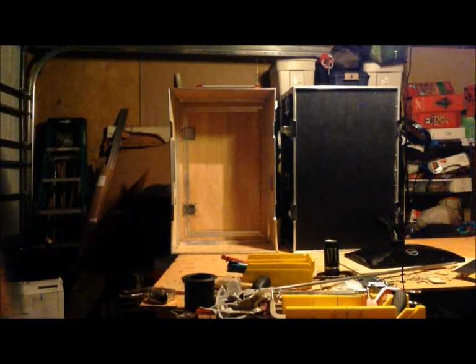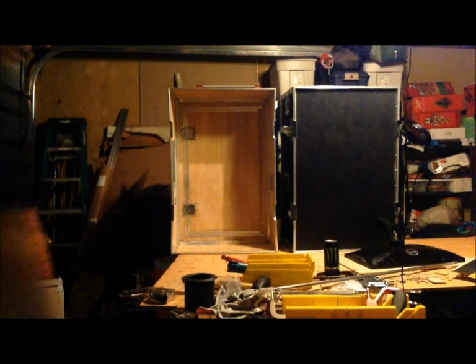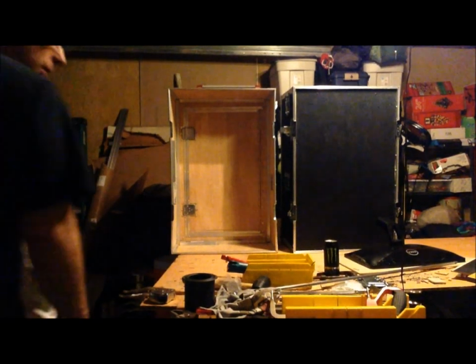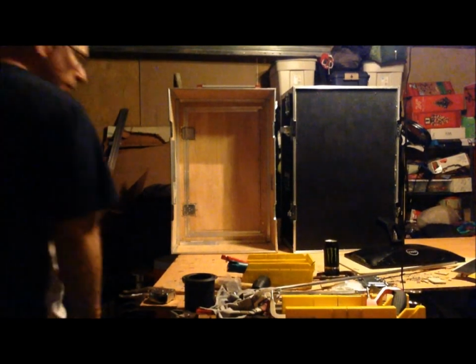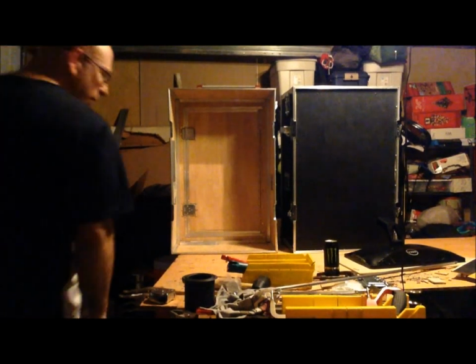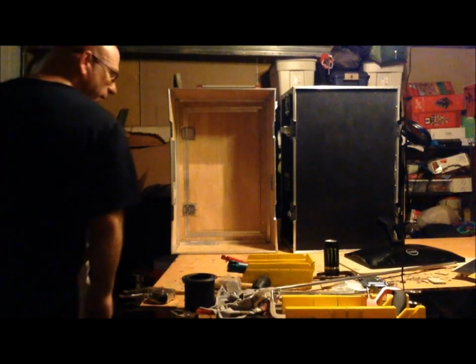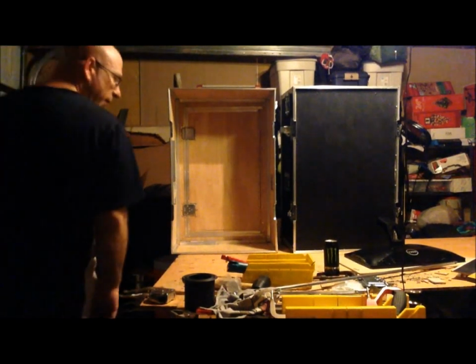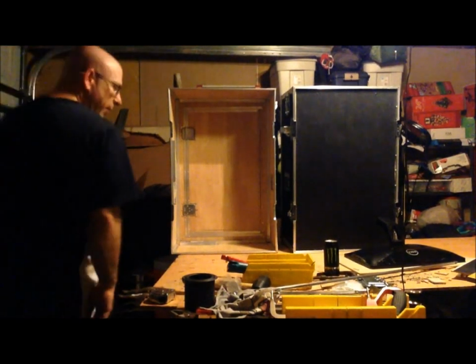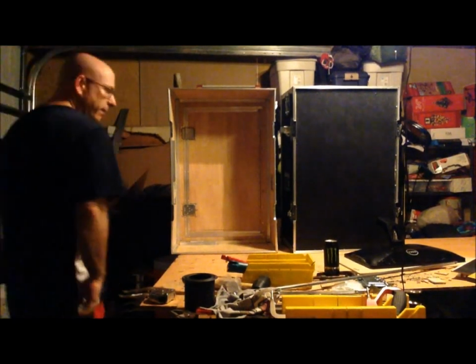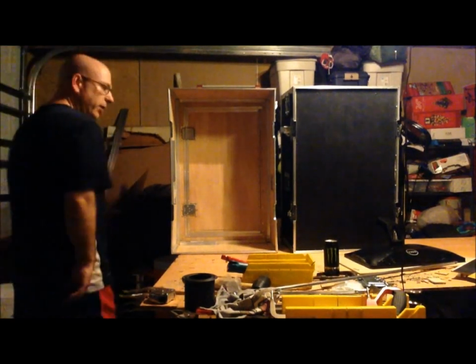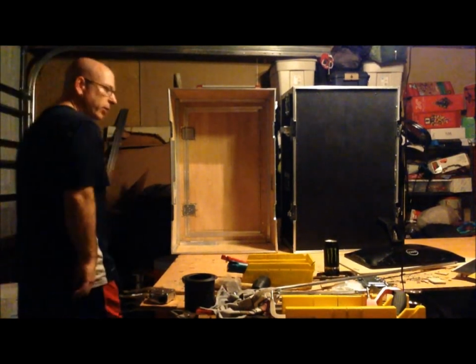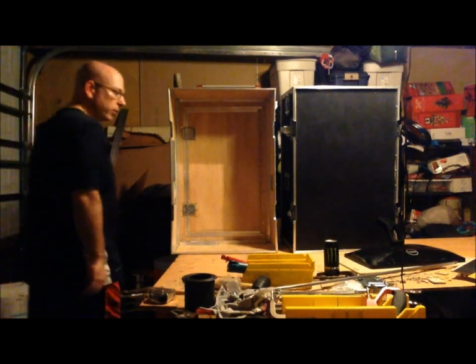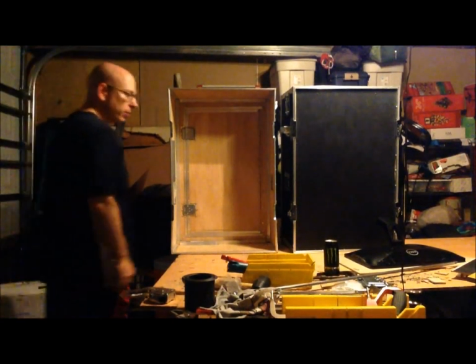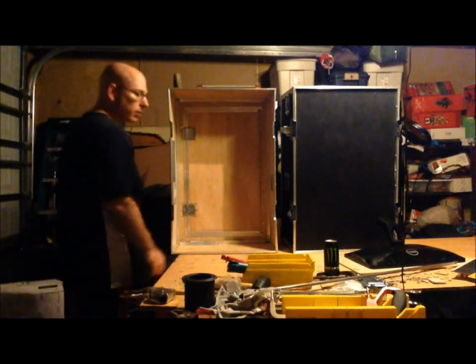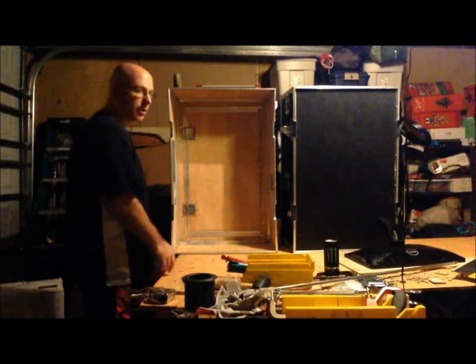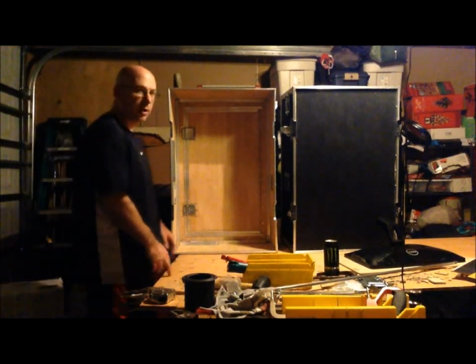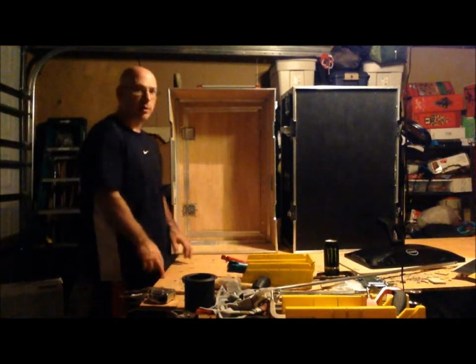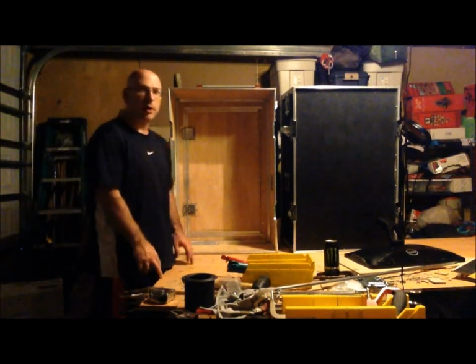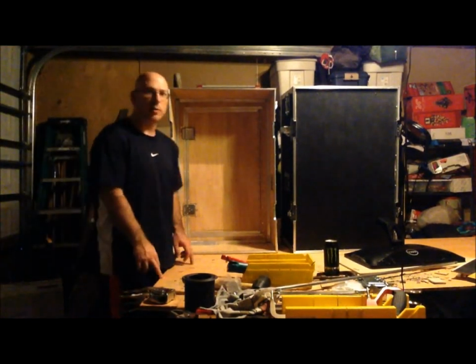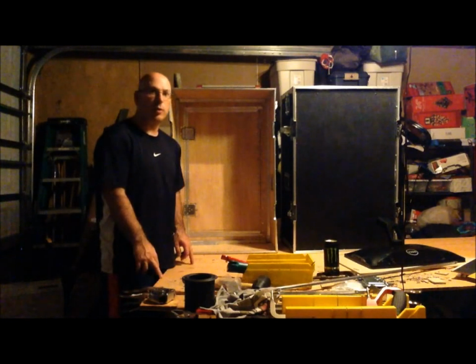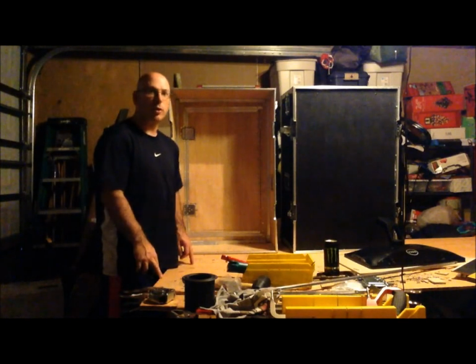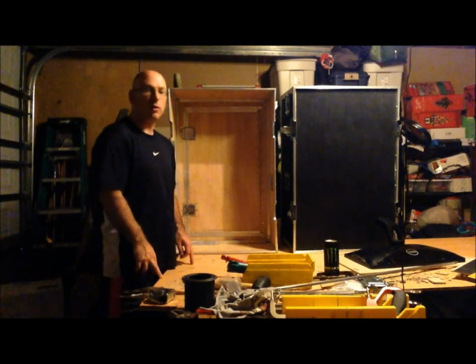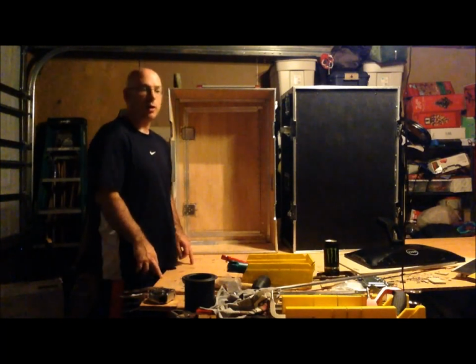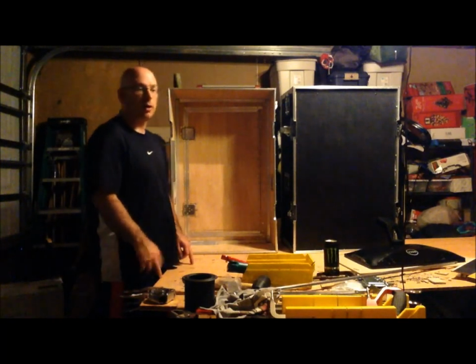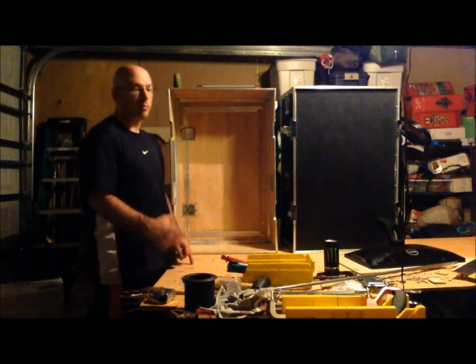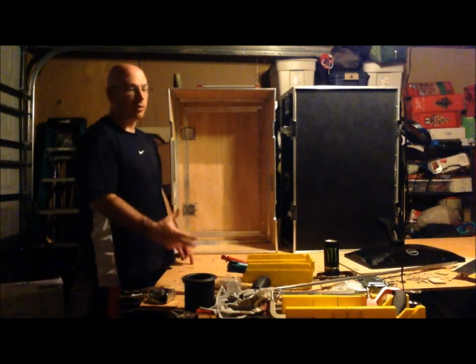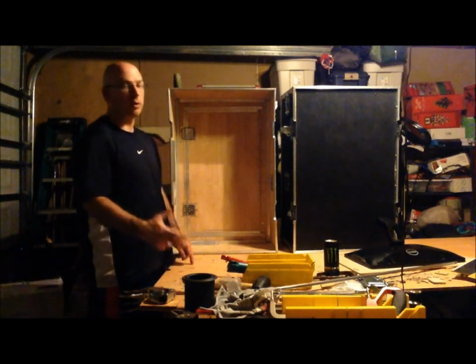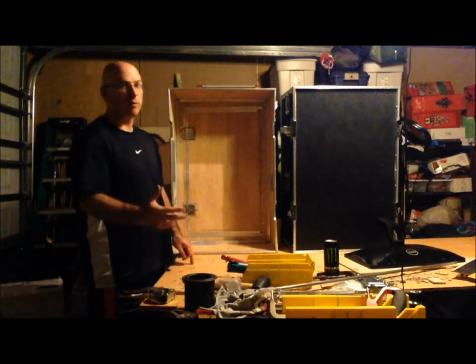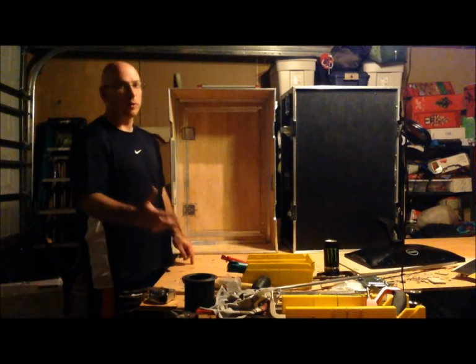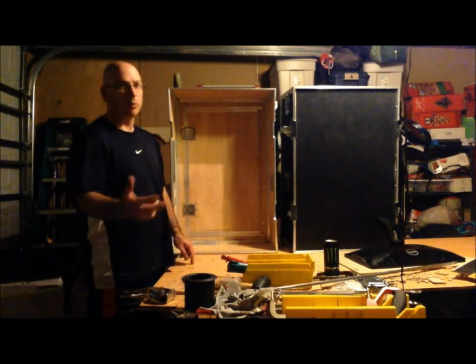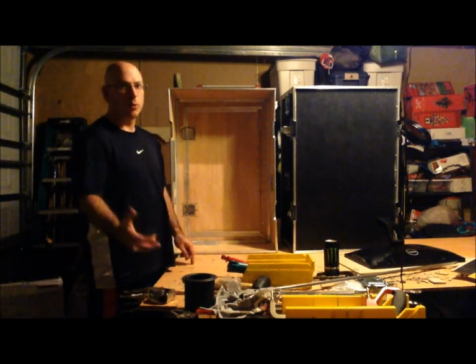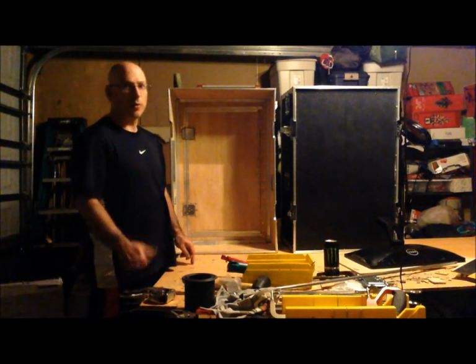Hello, thank you for finding my video. My name is Bill and I'm building a photo booth.